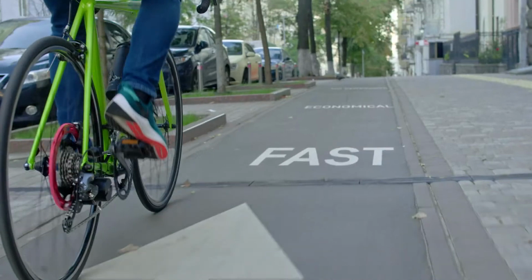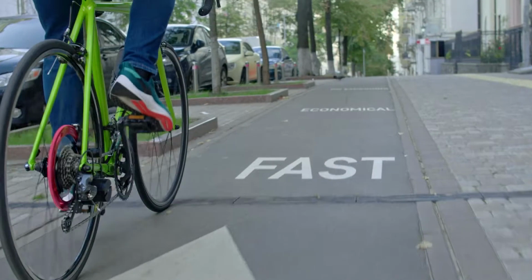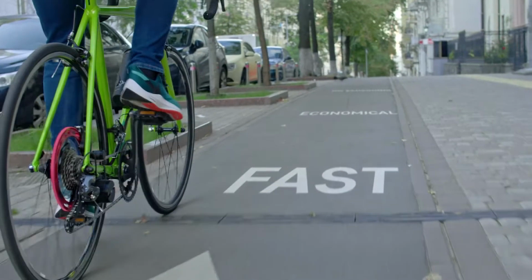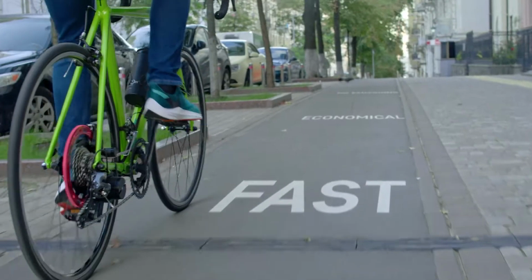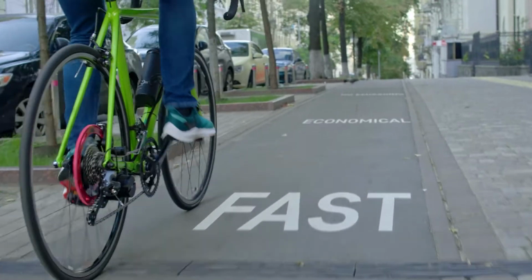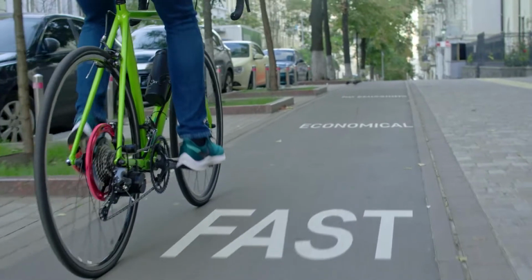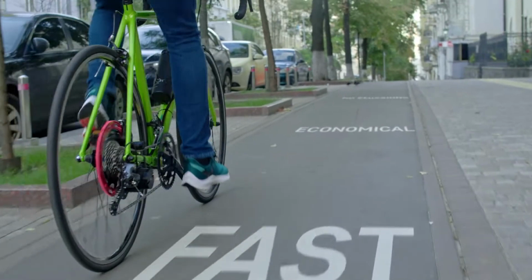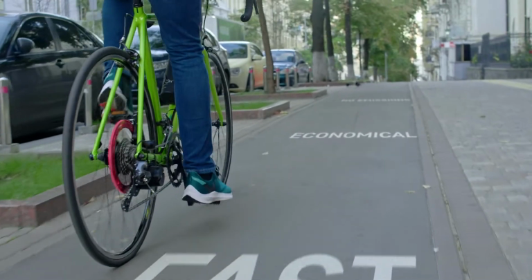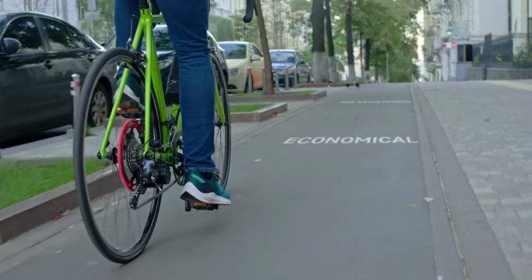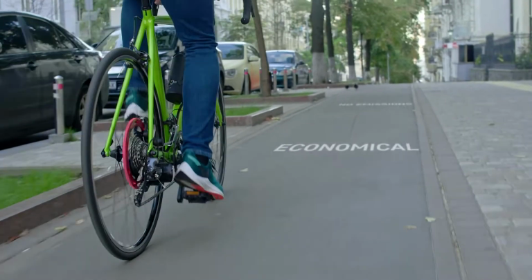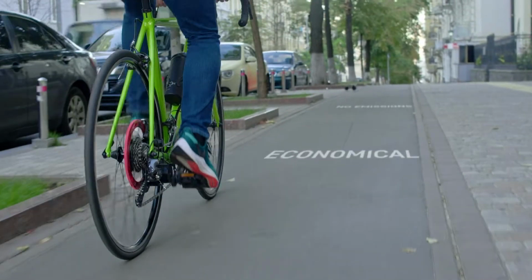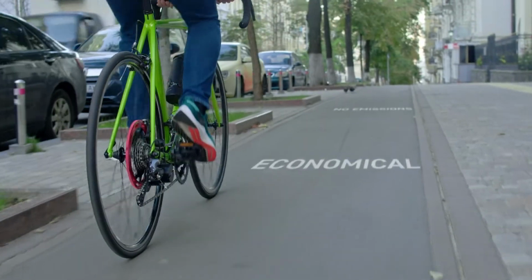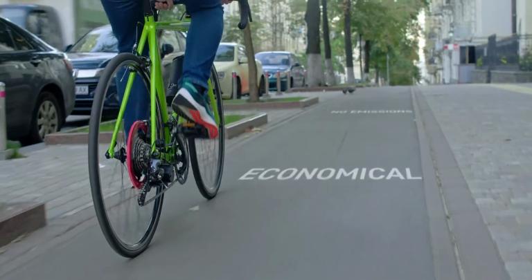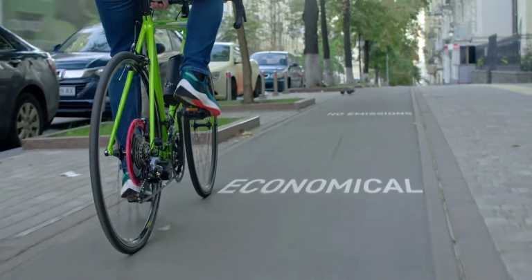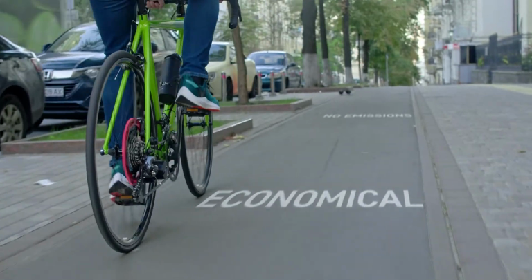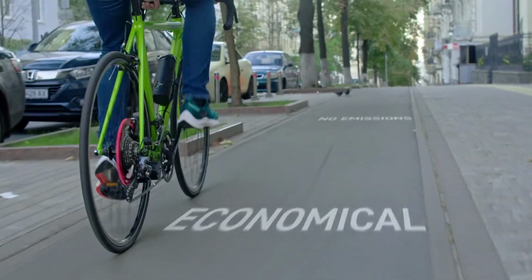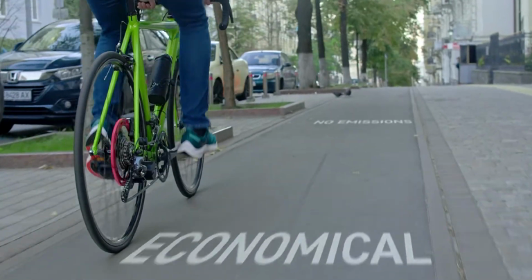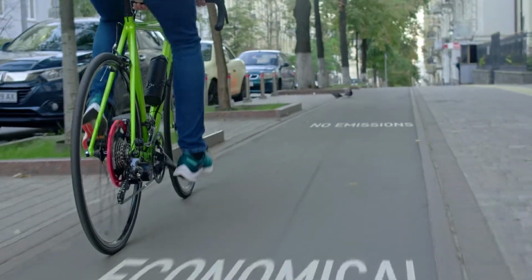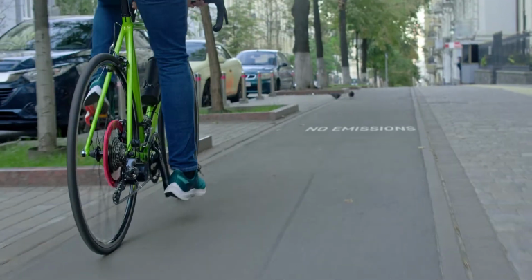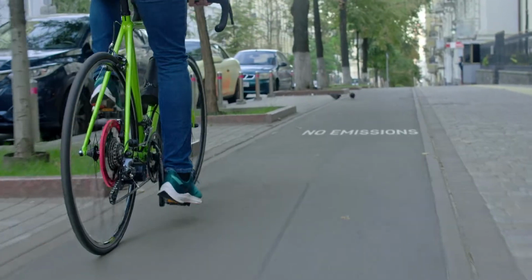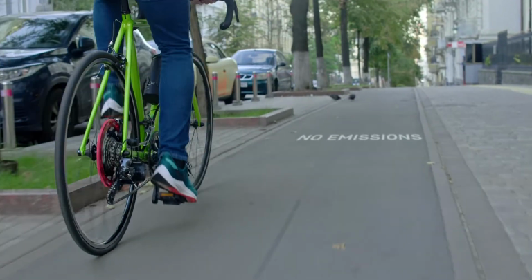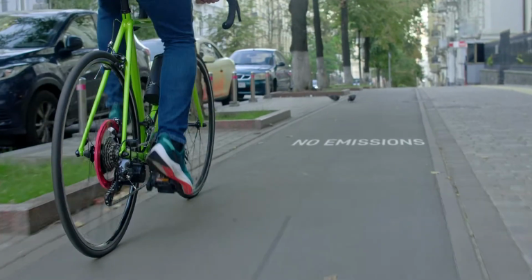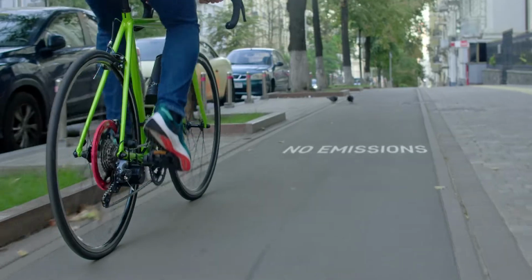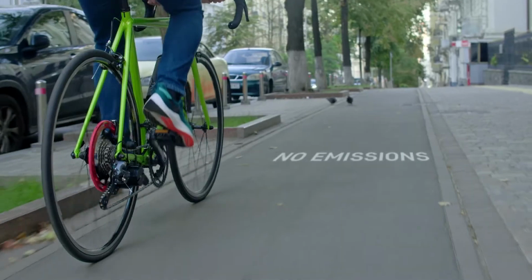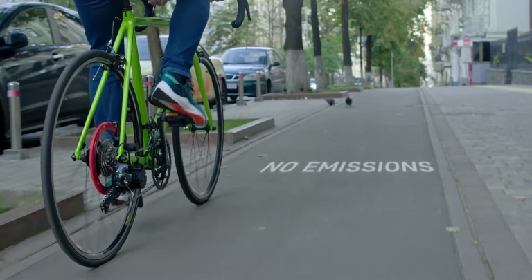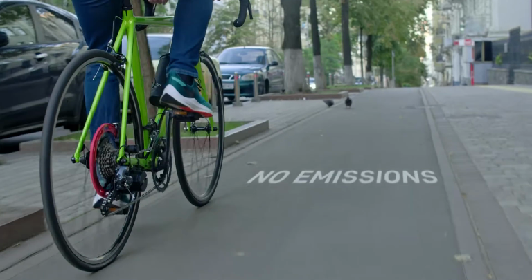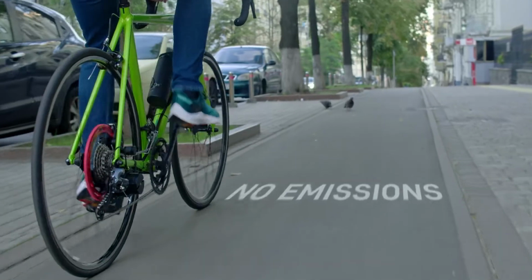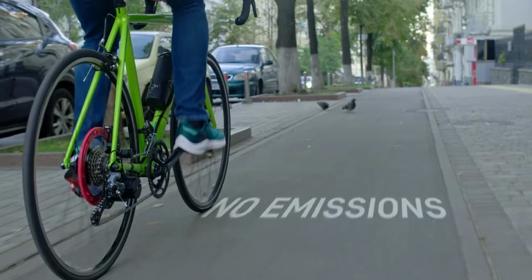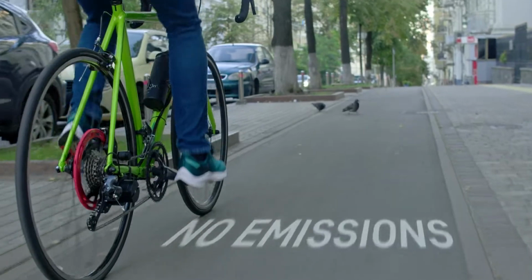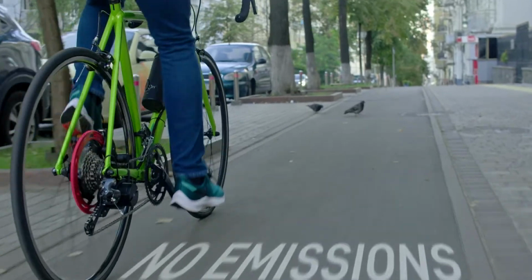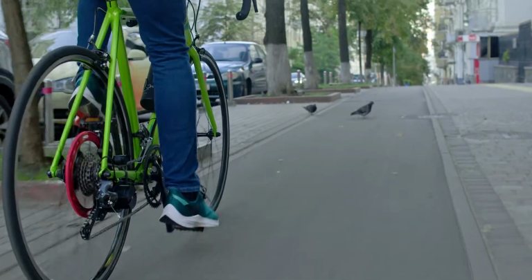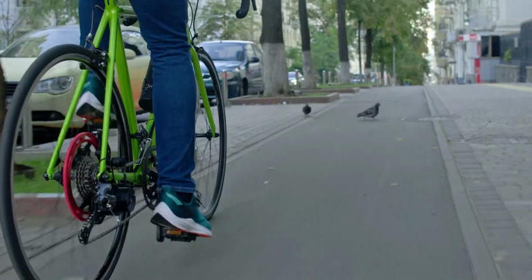Firstly, it's fast. Secondly, it is economical. And thirdly, it produces no emissions.